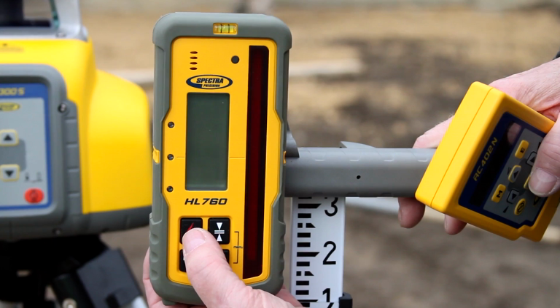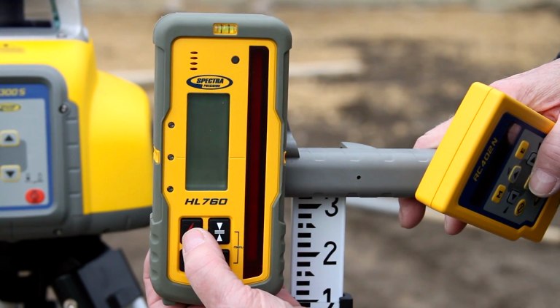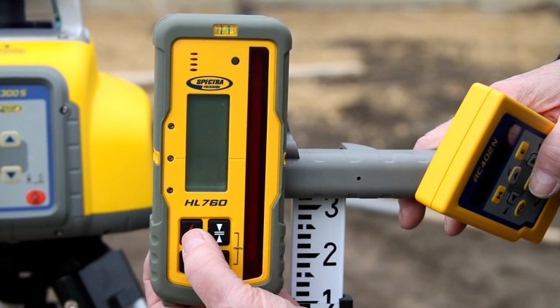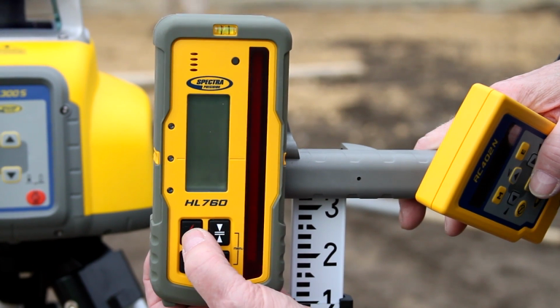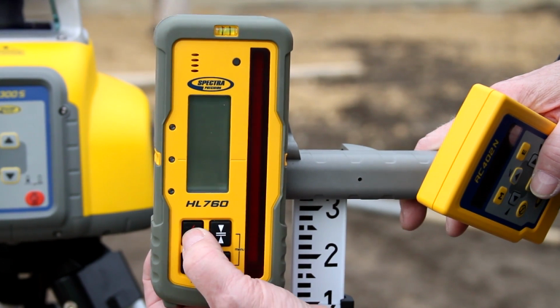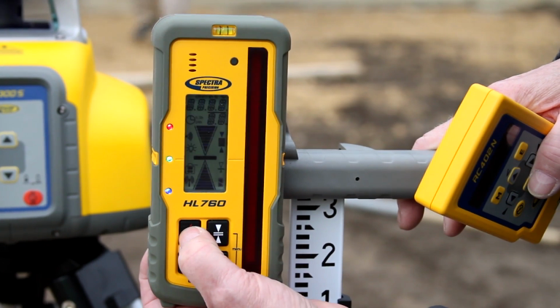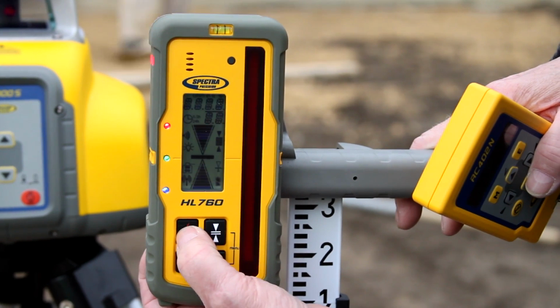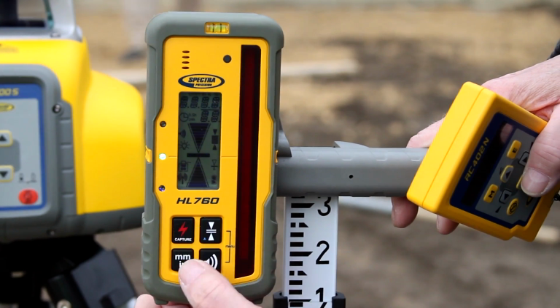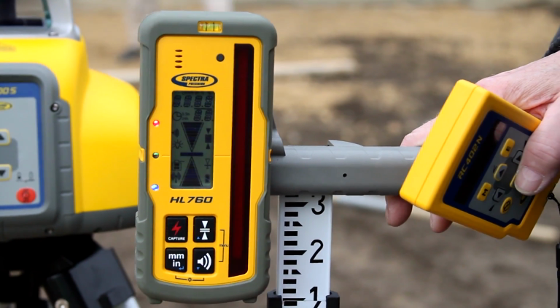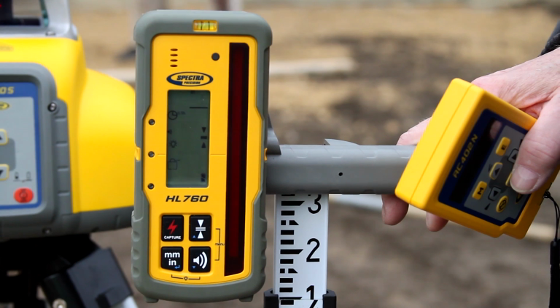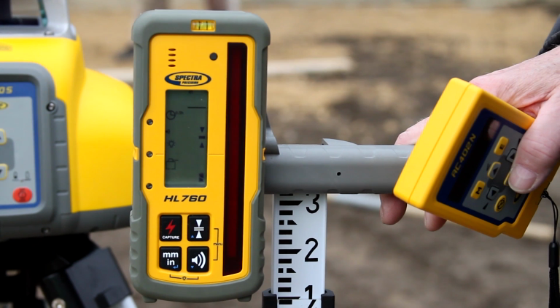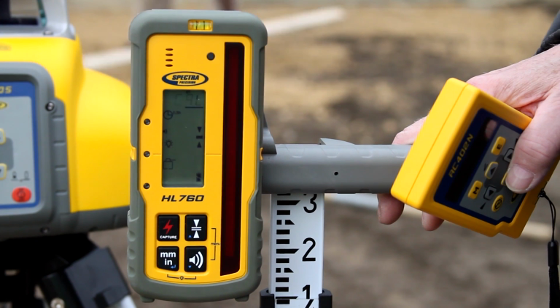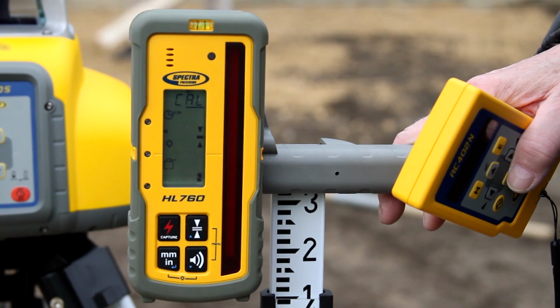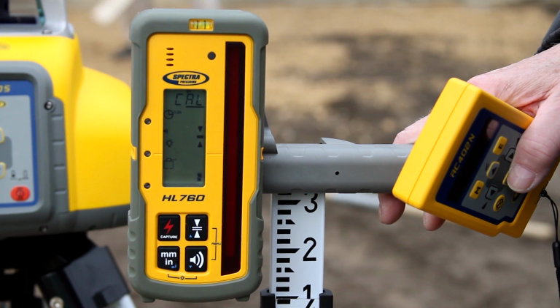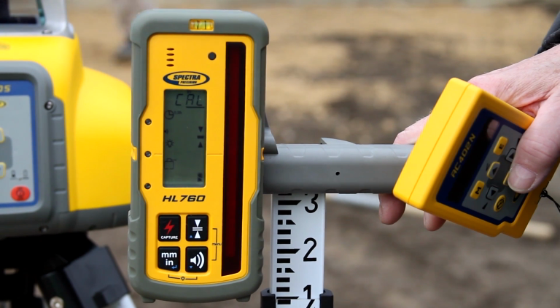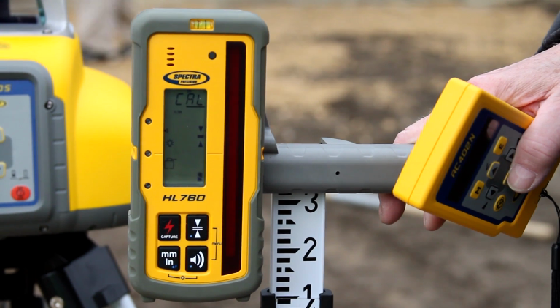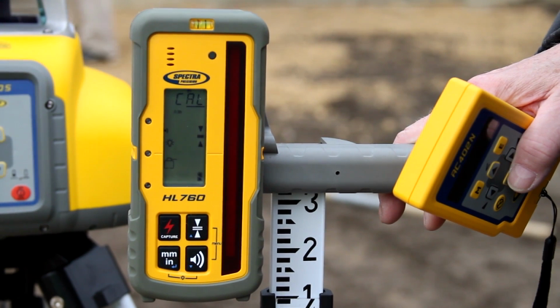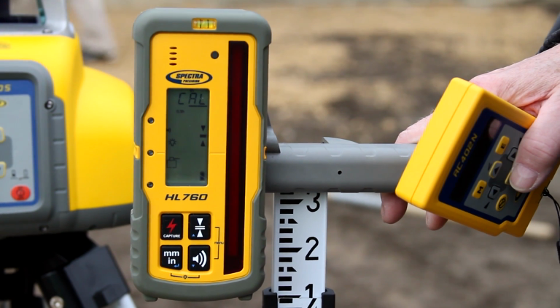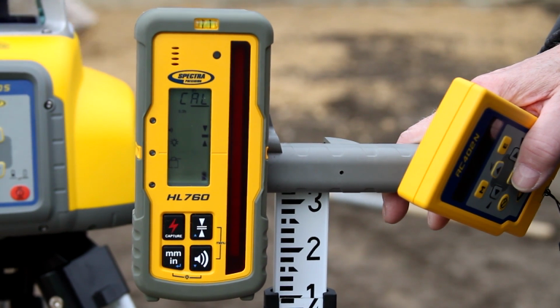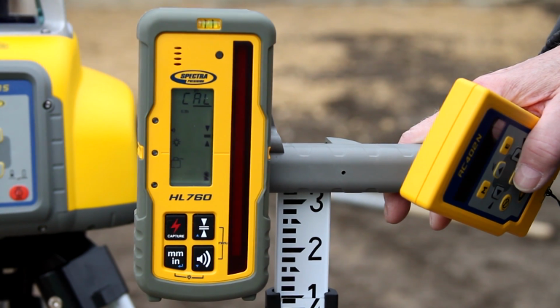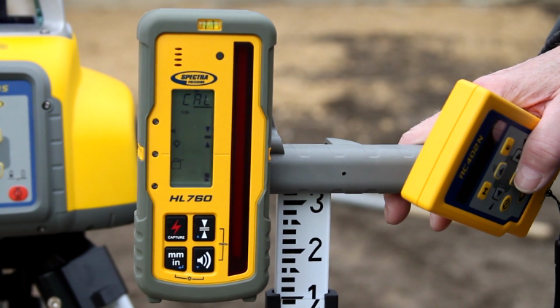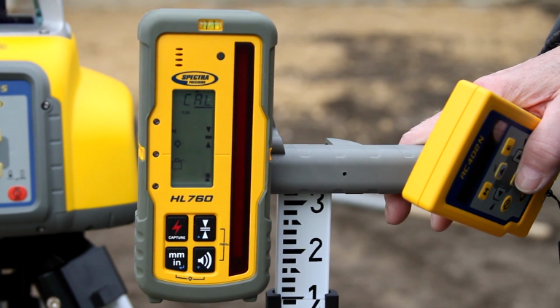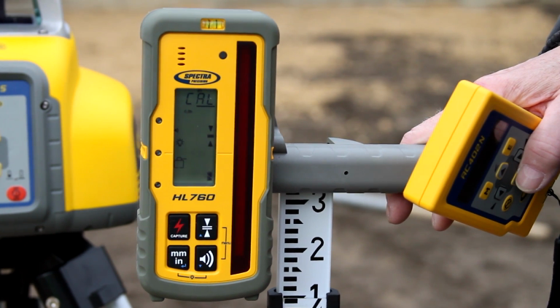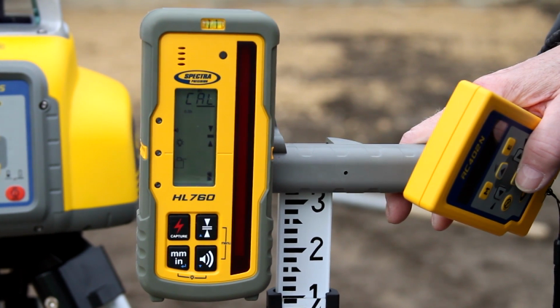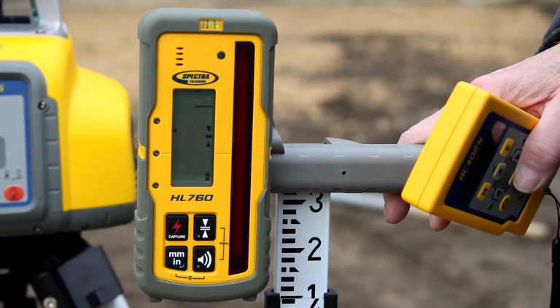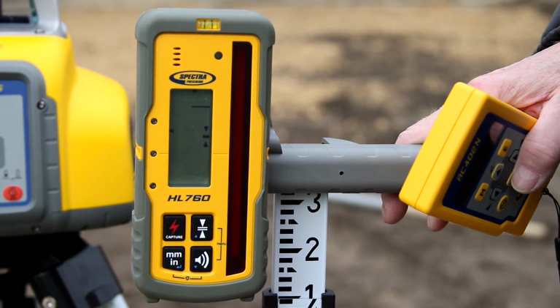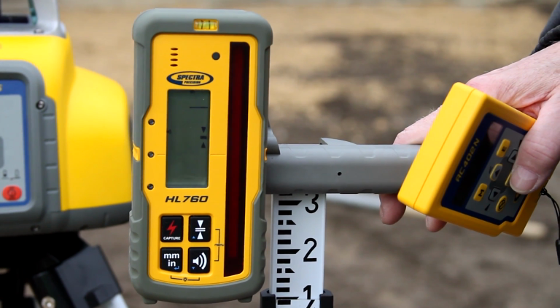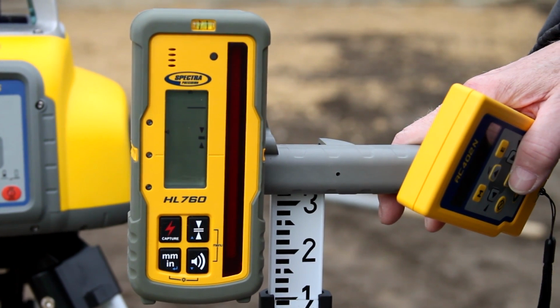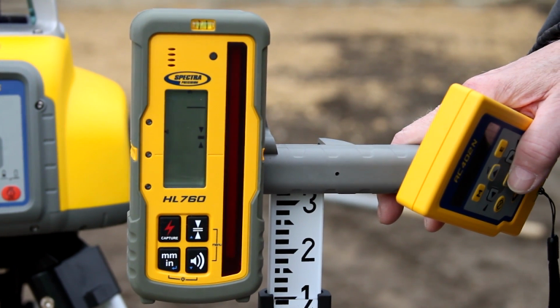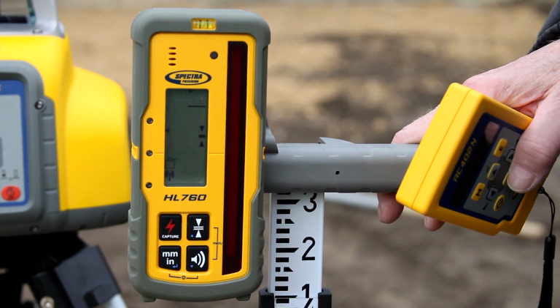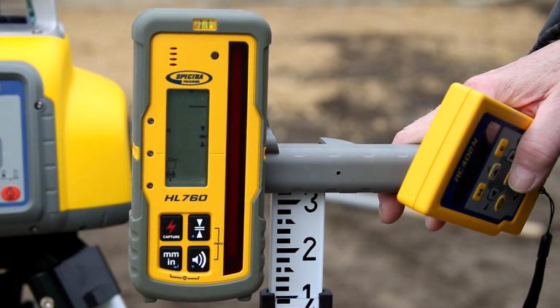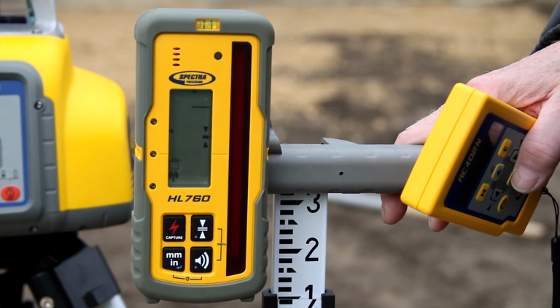Place the grade rod with the receiver close to the LL300S. Turn on the receiver and check the beam elevation.